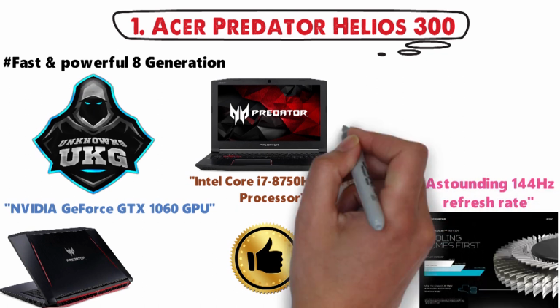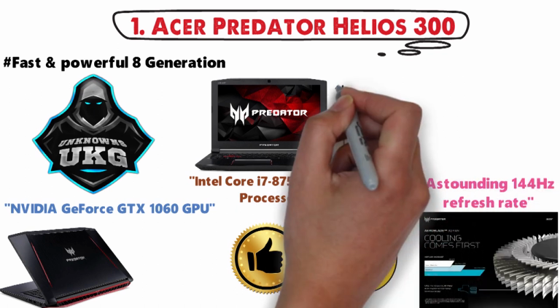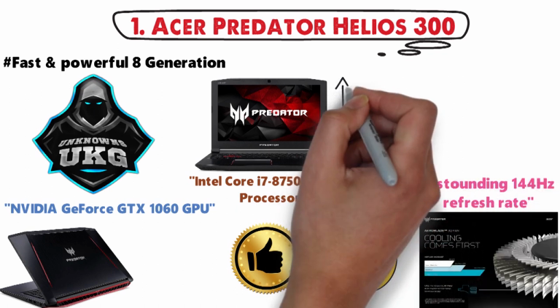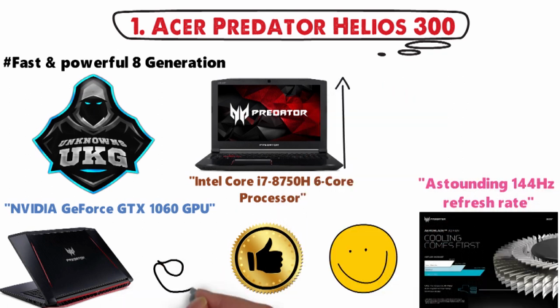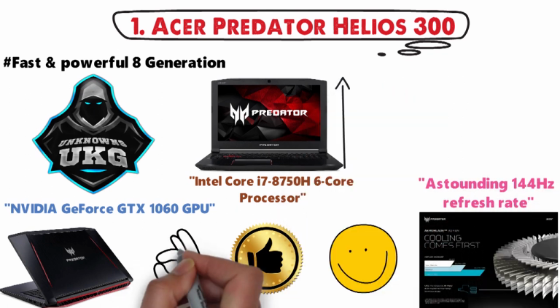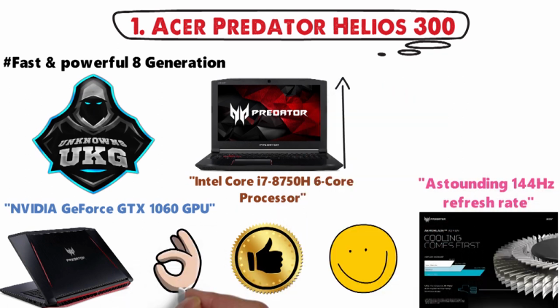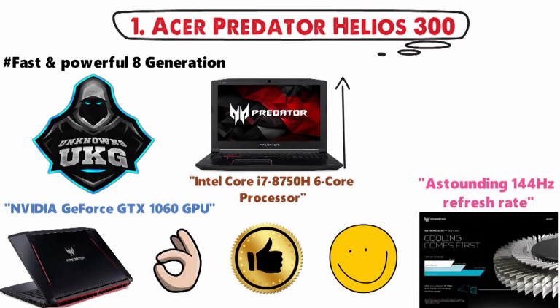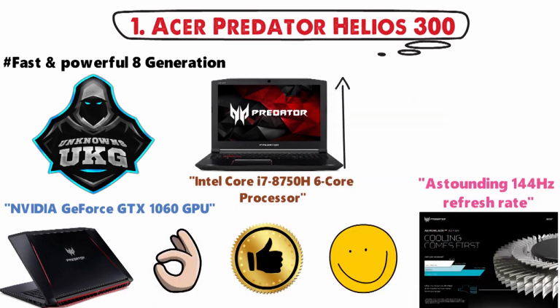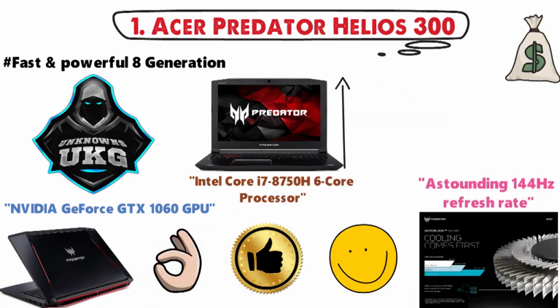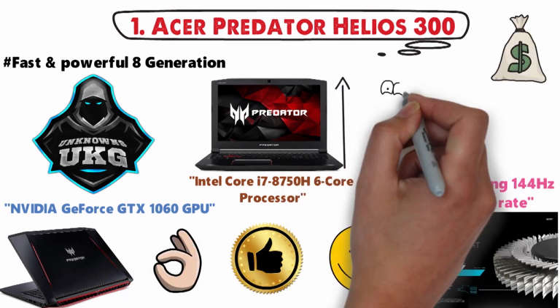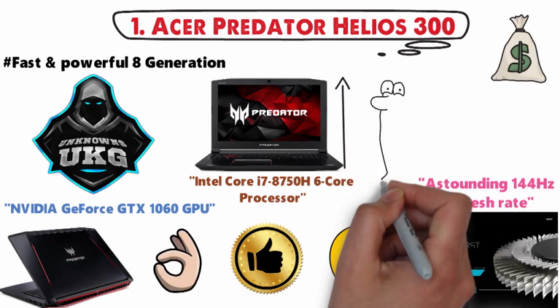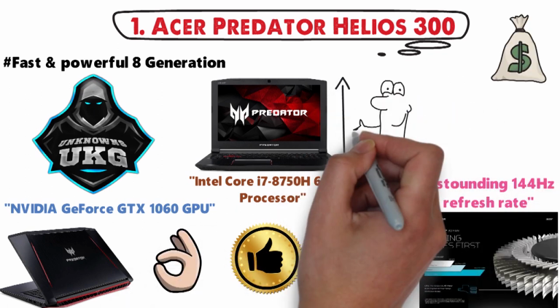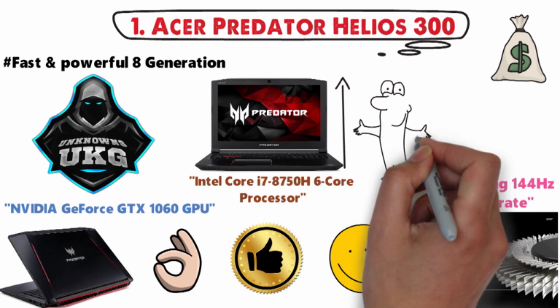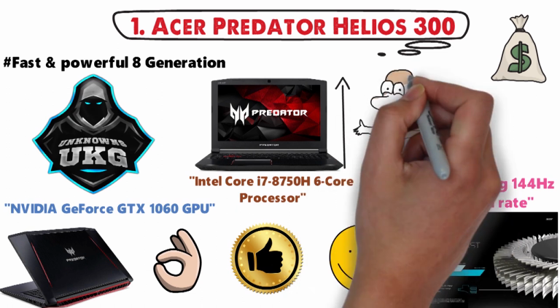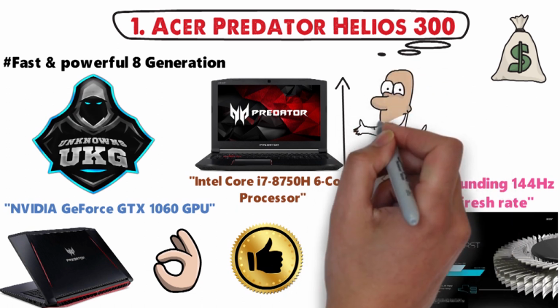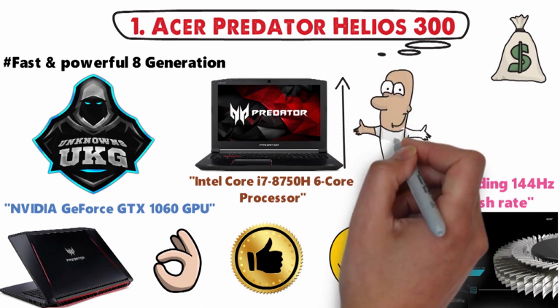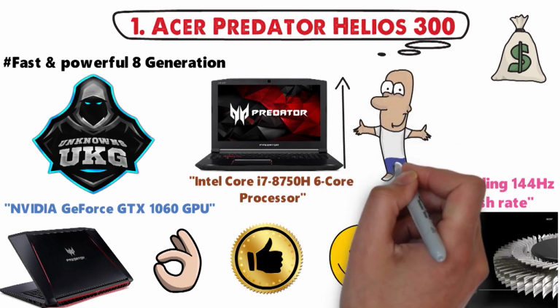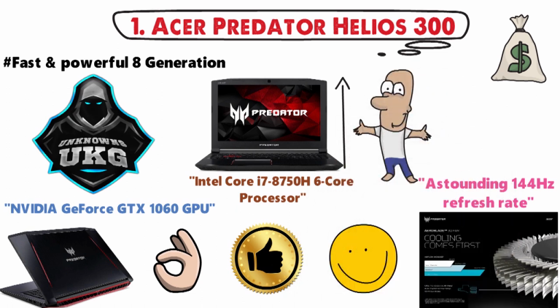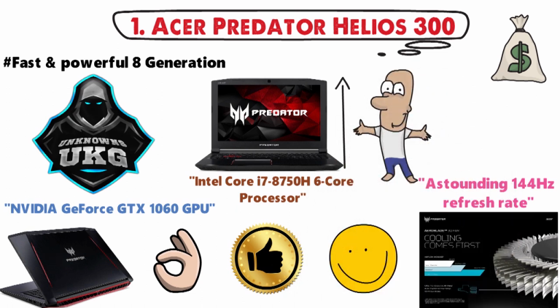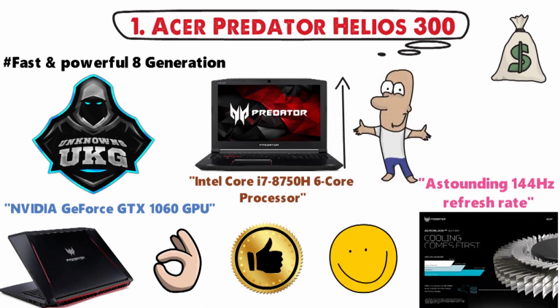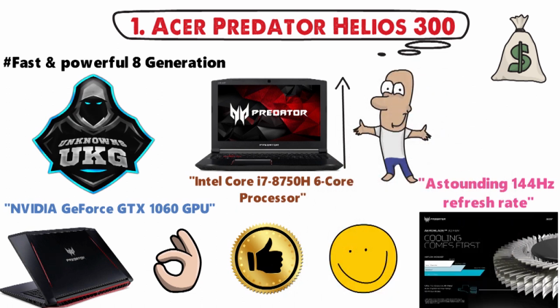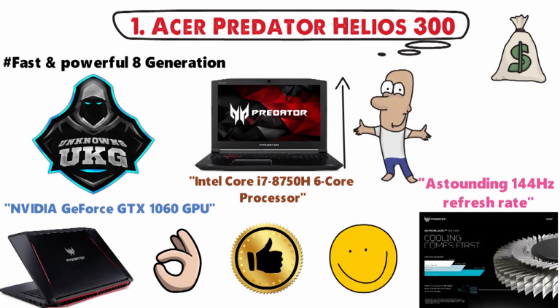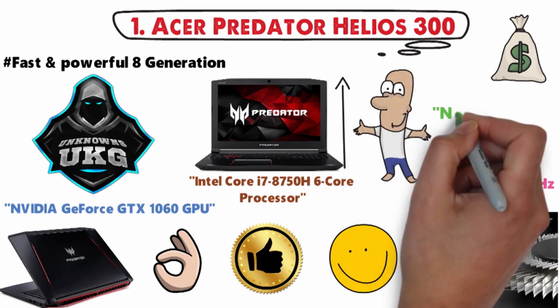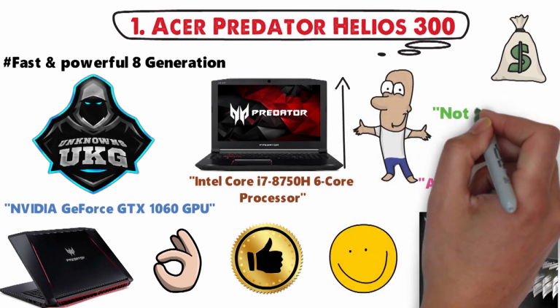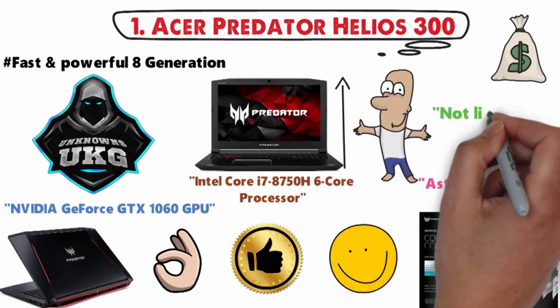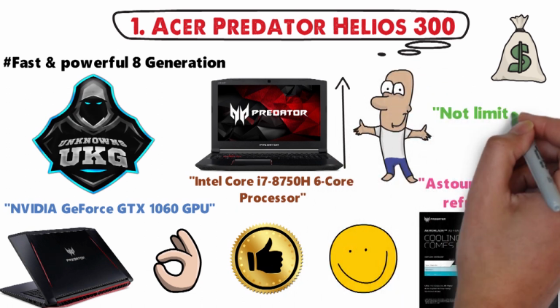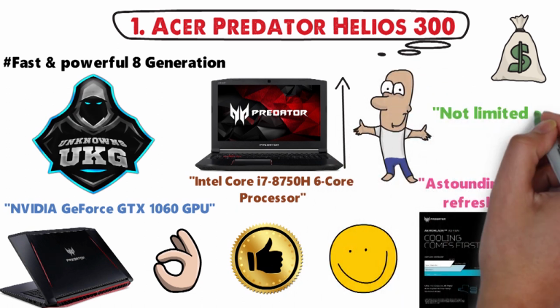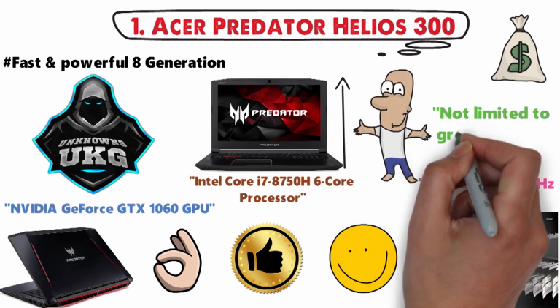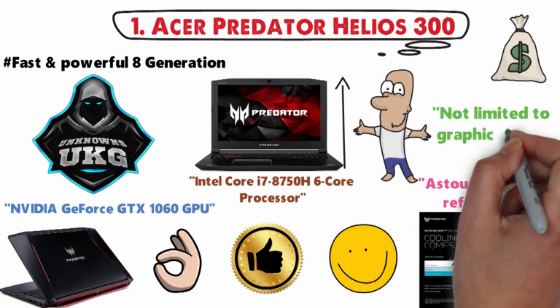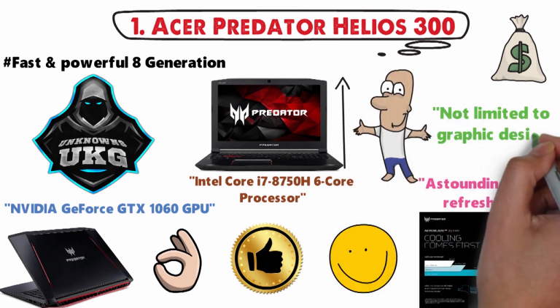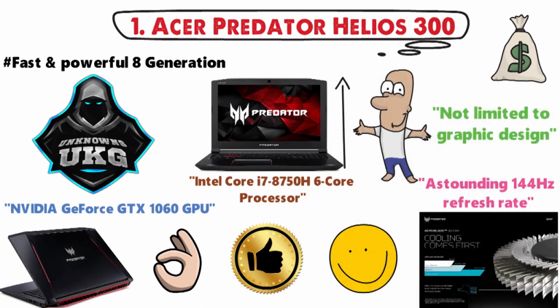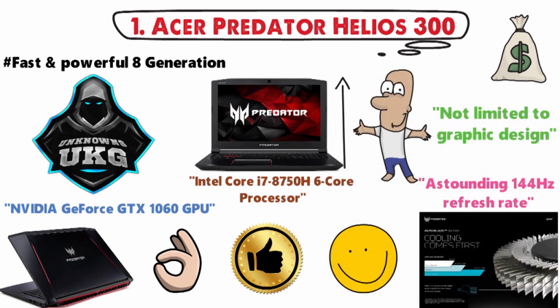Overall, it's a great laptop for the money that can cope with a huge range of tasks, not limited to only graphic design.